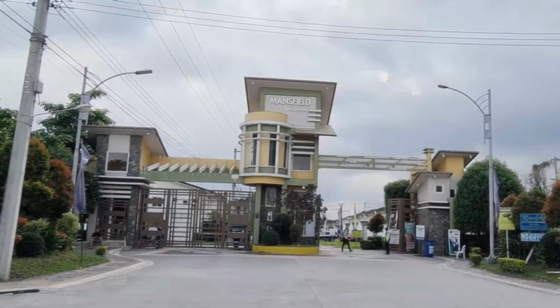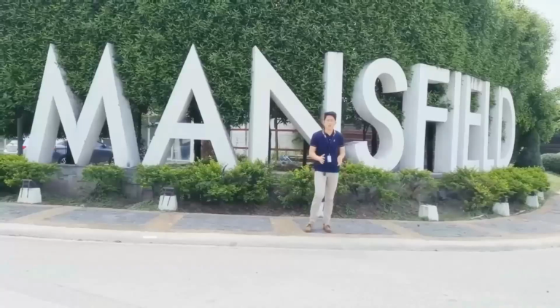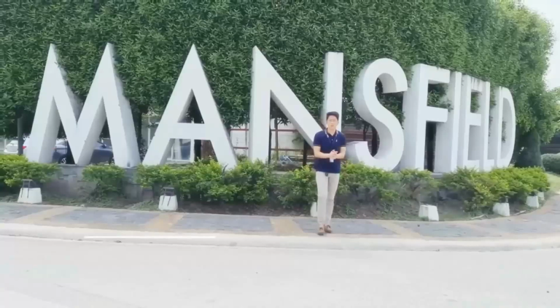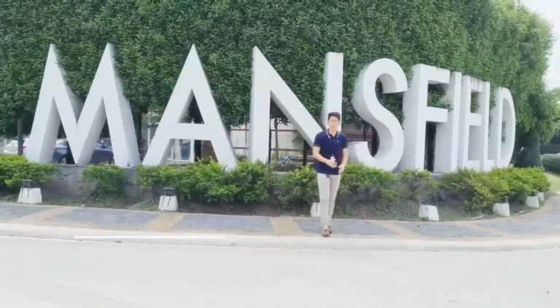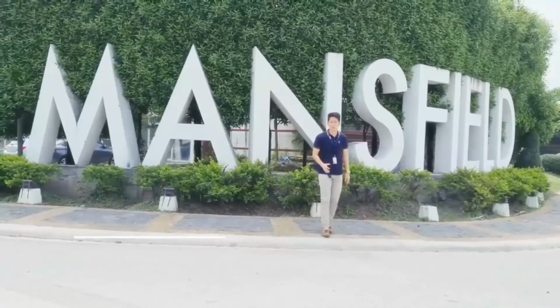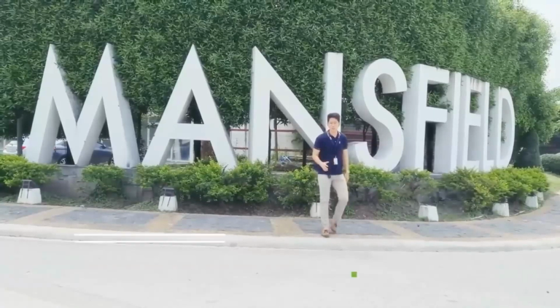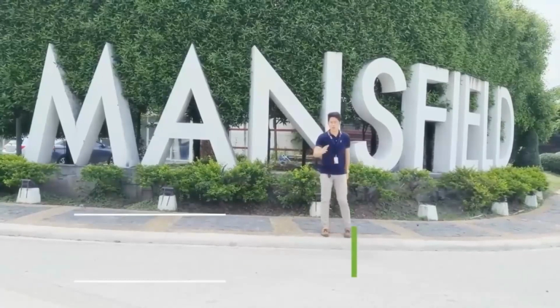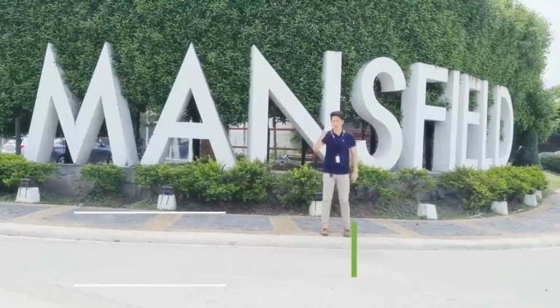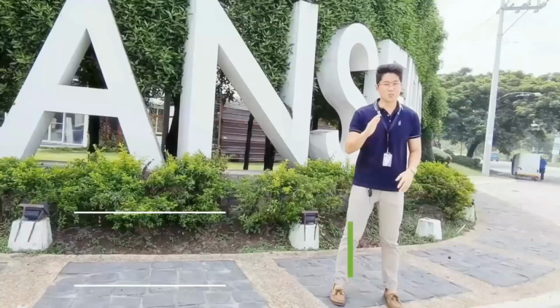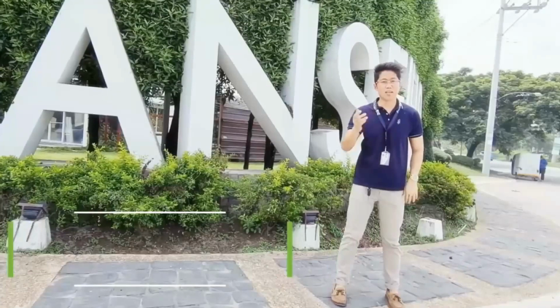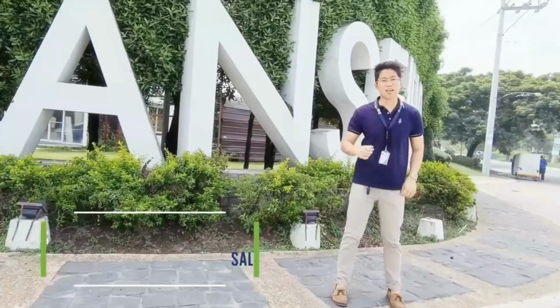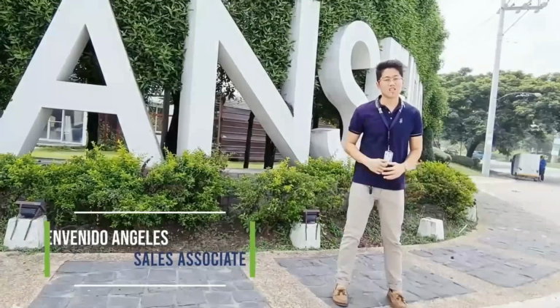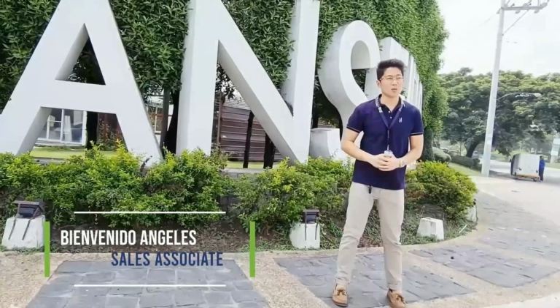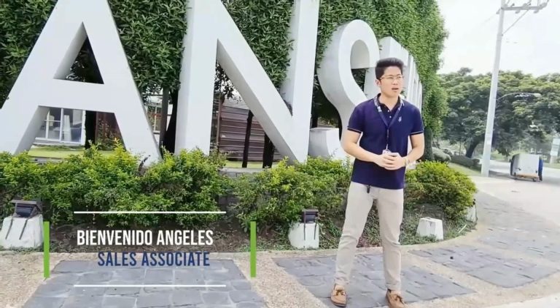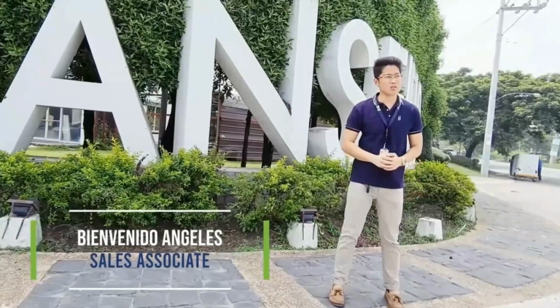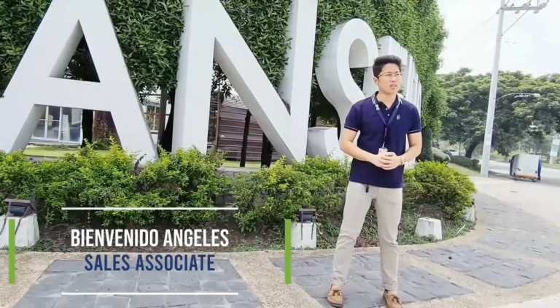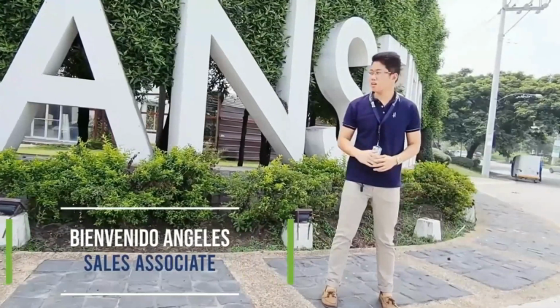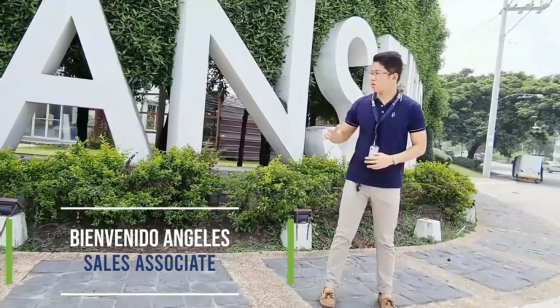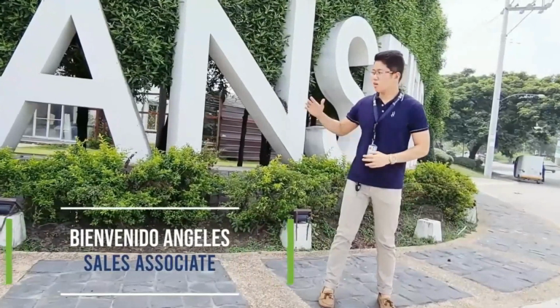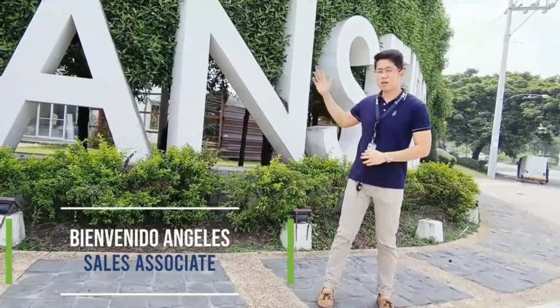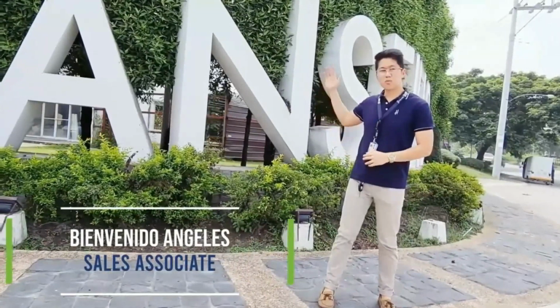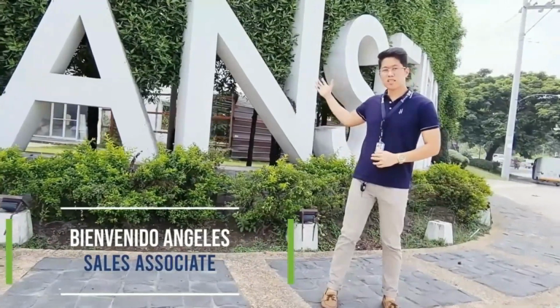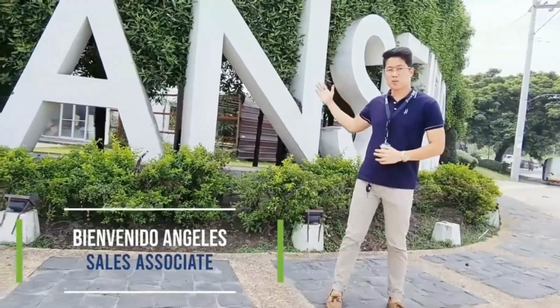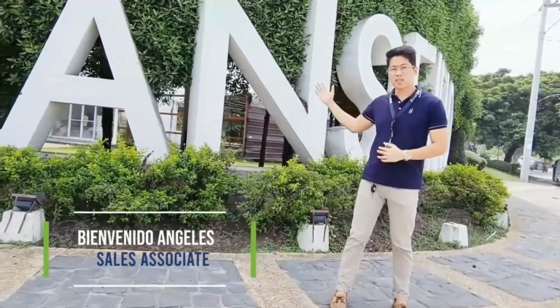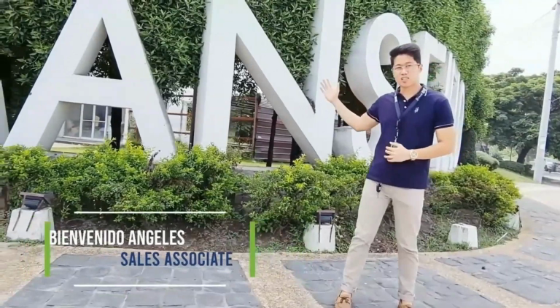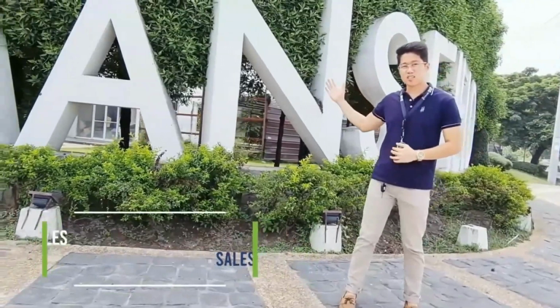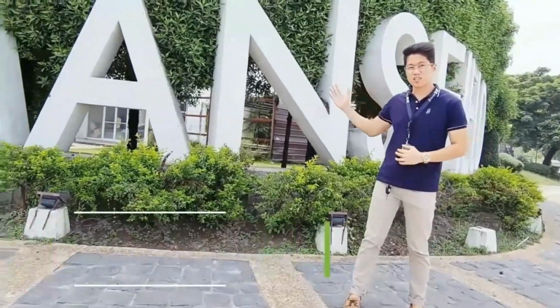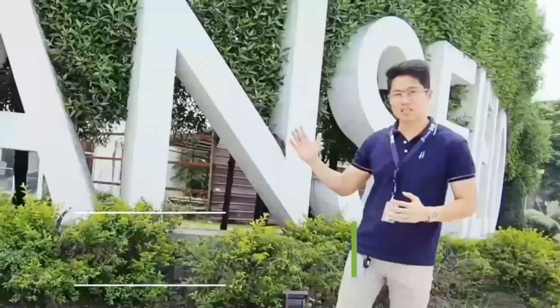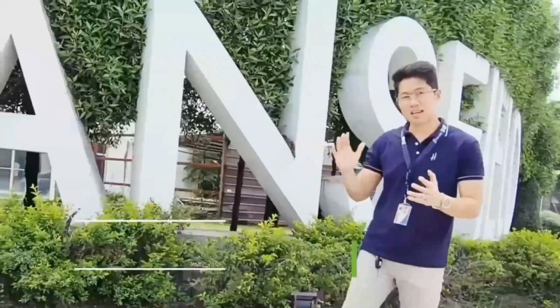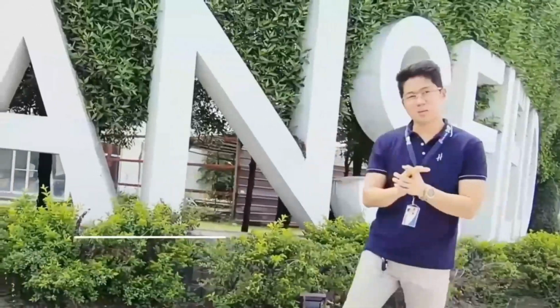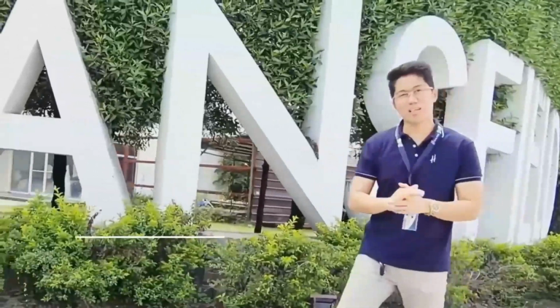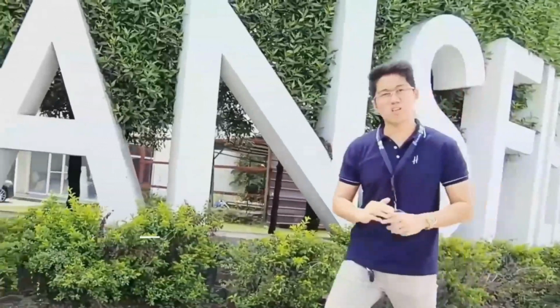Hi everyone, this is Vivian Agnes from Howstead. Welcome to Mansfield Residences. Let's go.